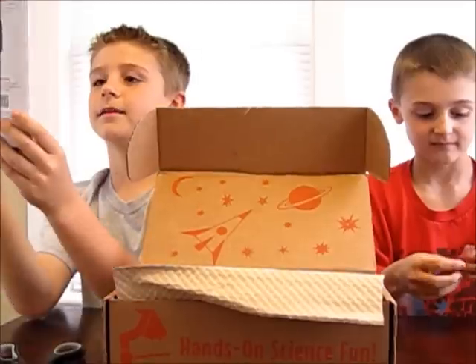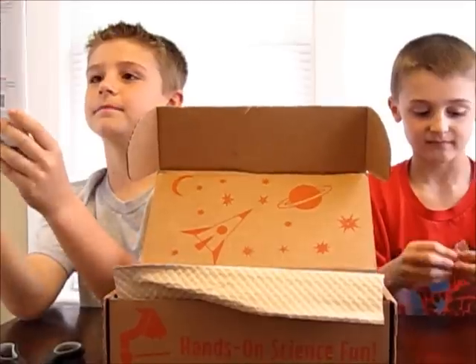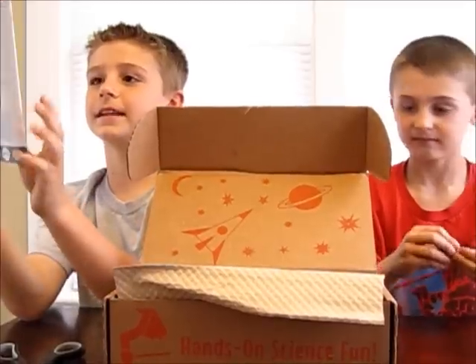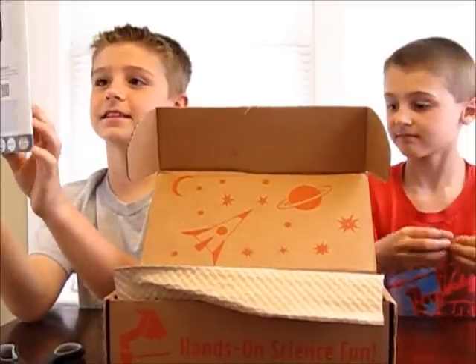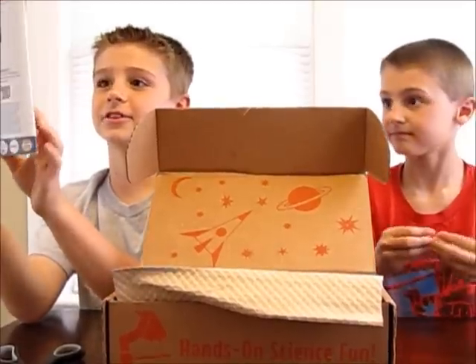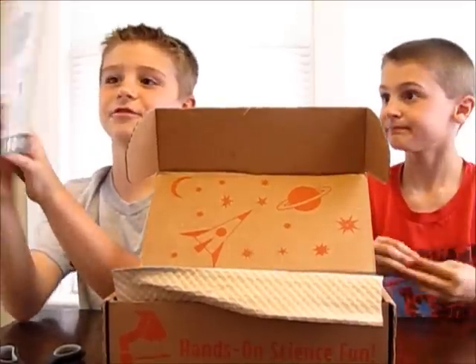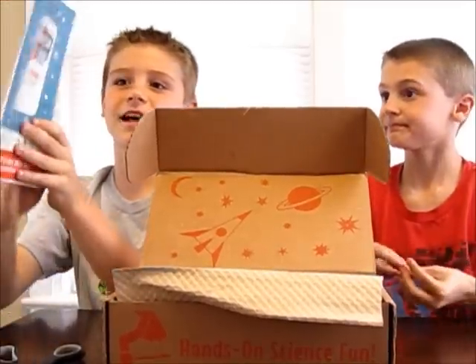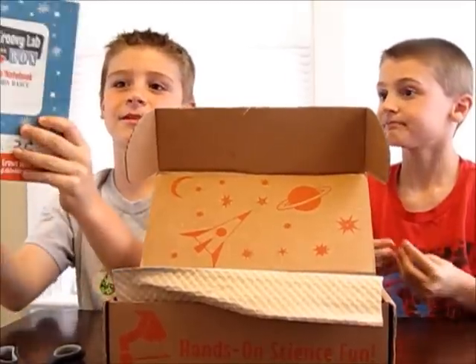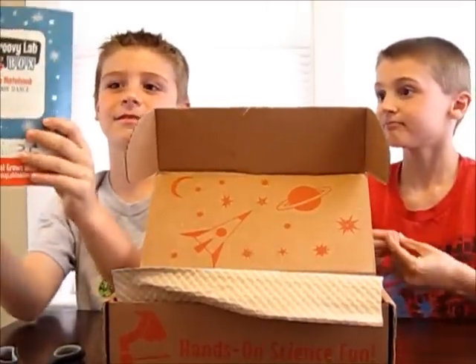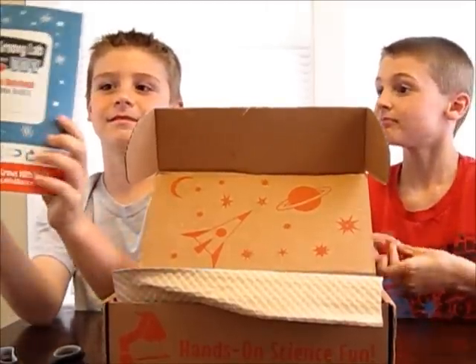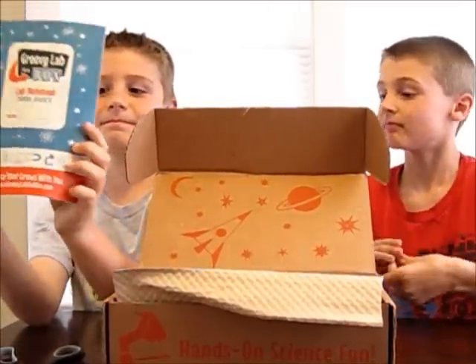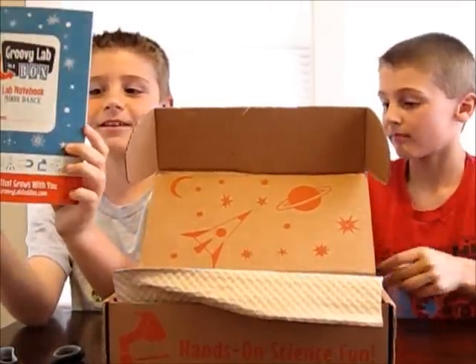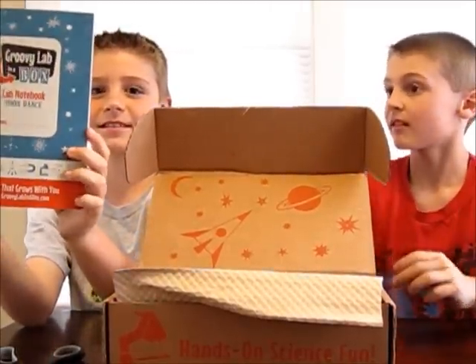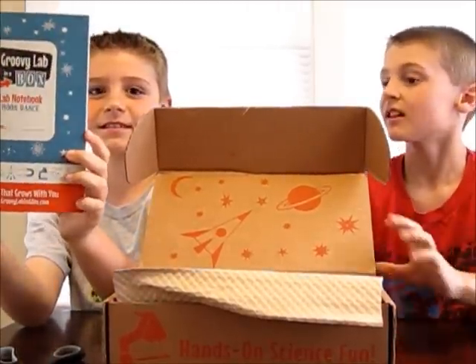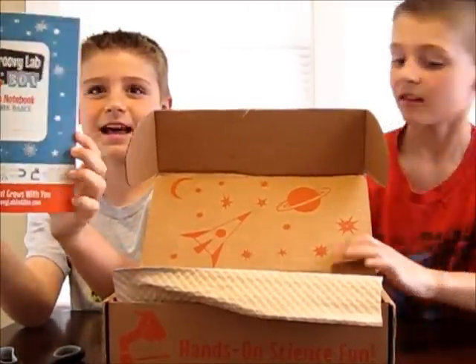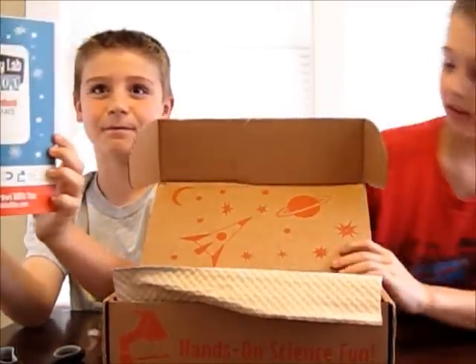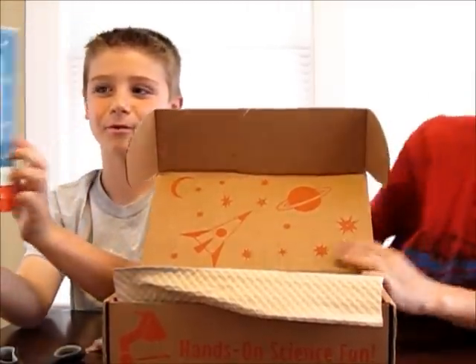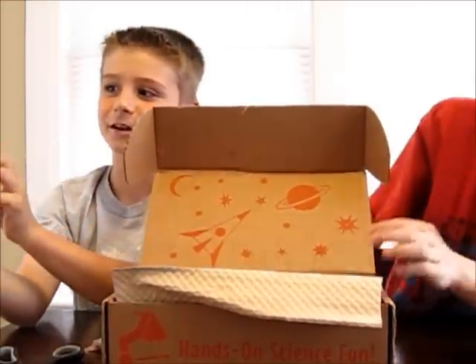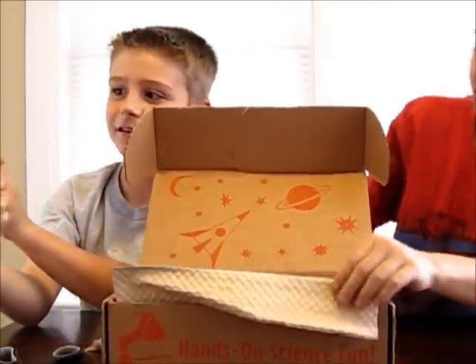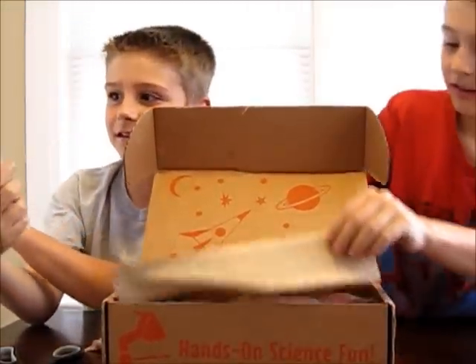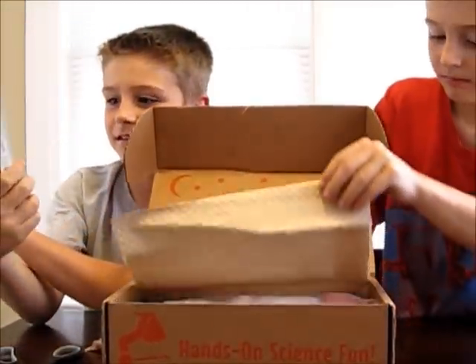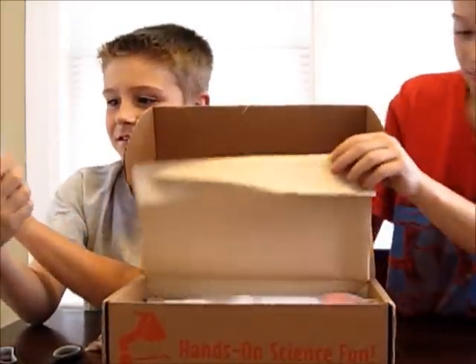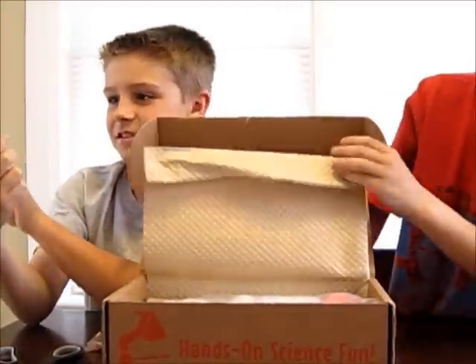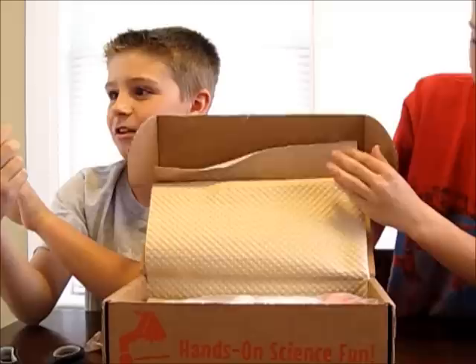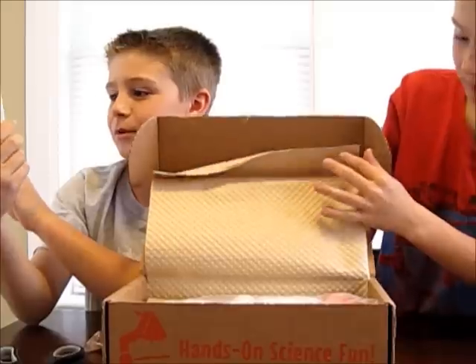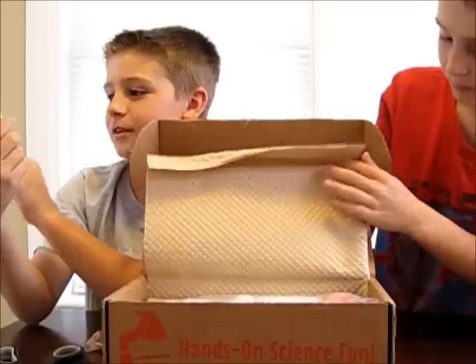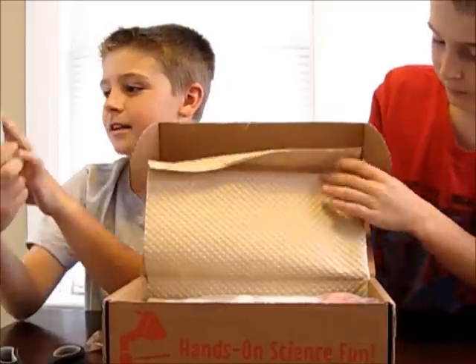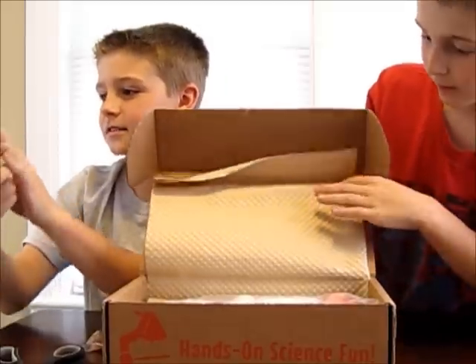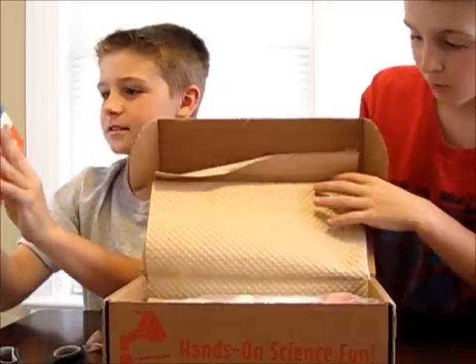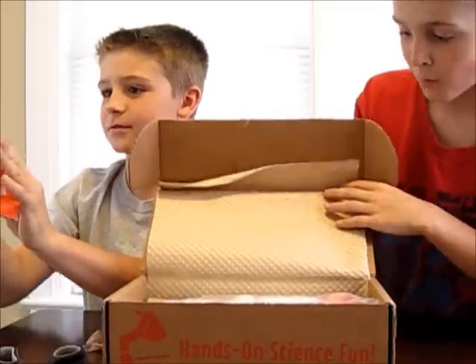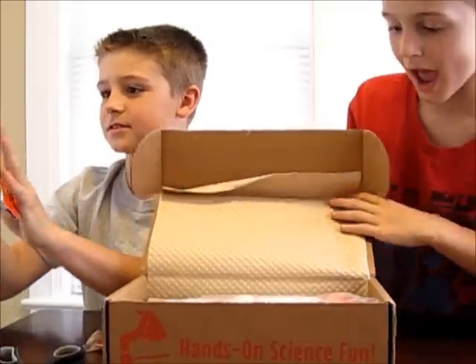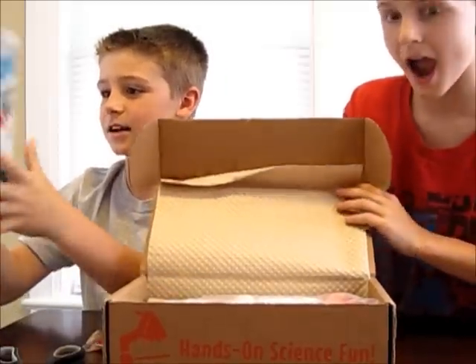It's a Groovy Lab in a Box lab notebook. It's called Noondance. Let's see what's inside.